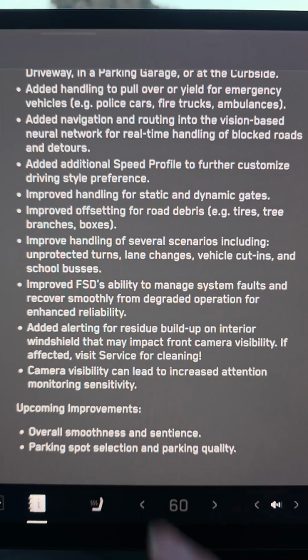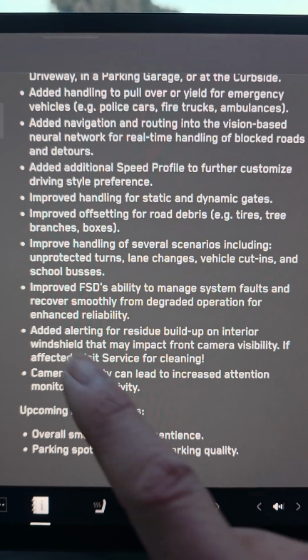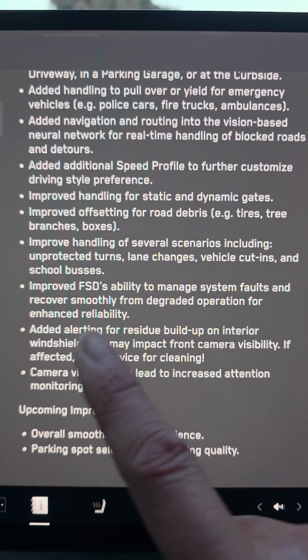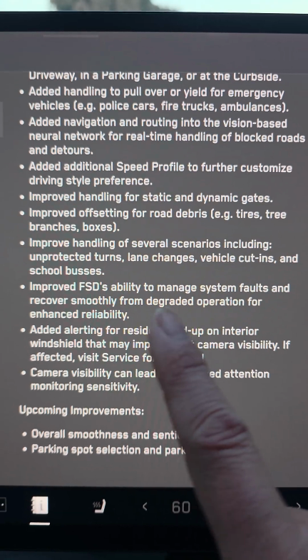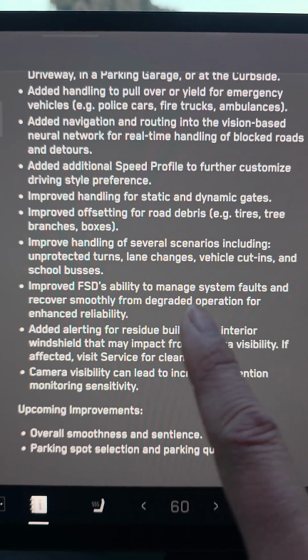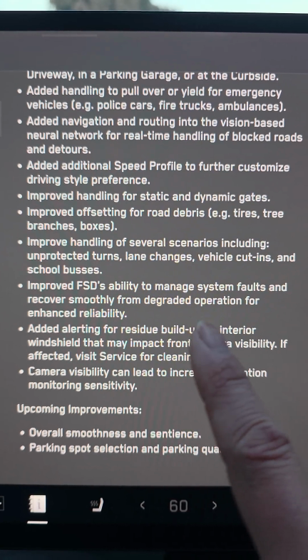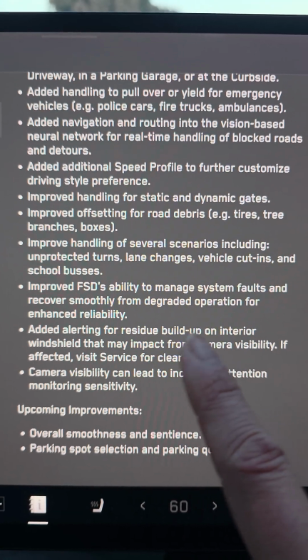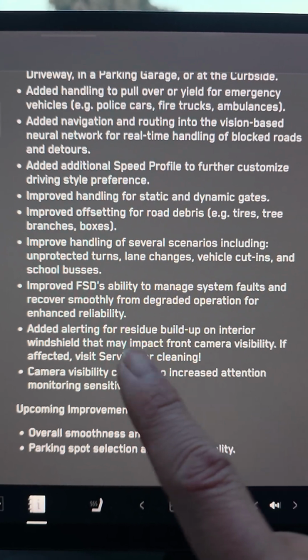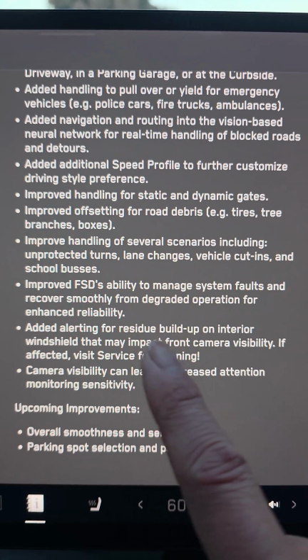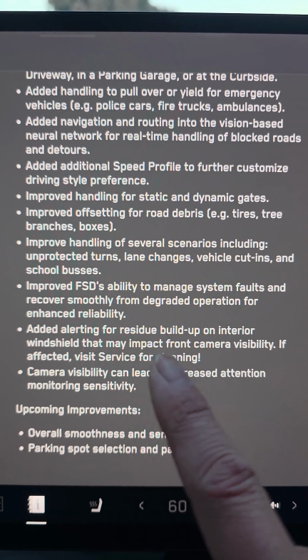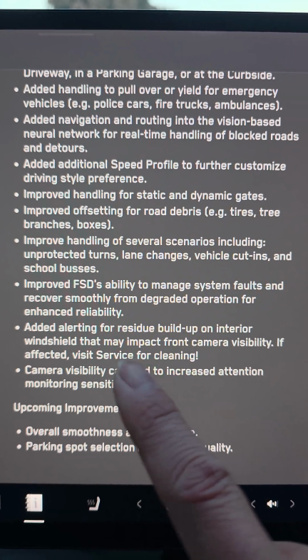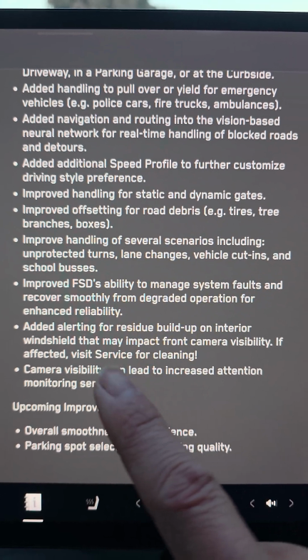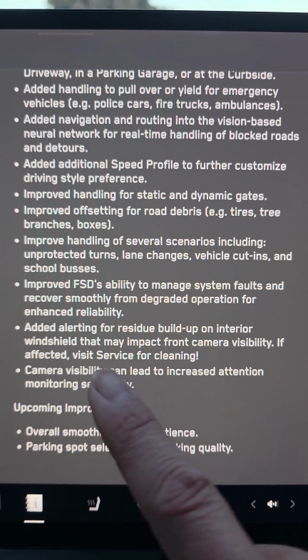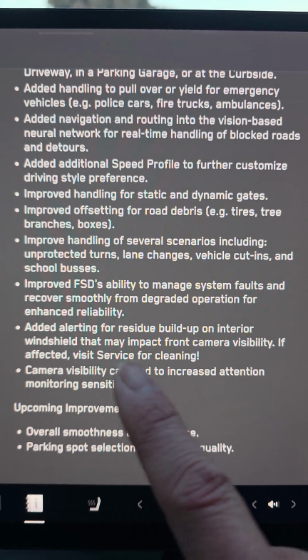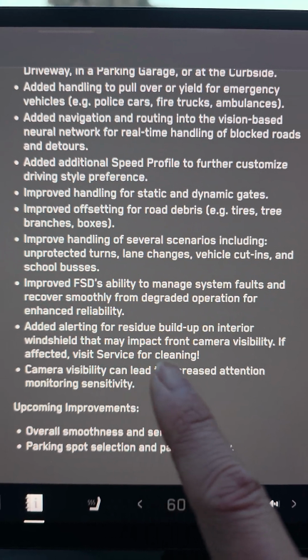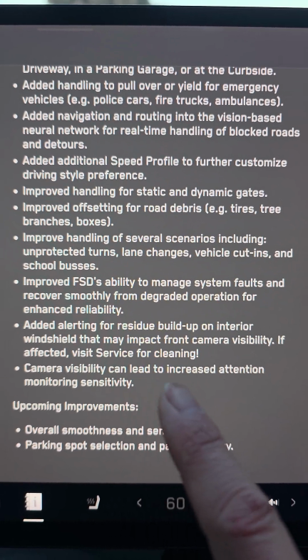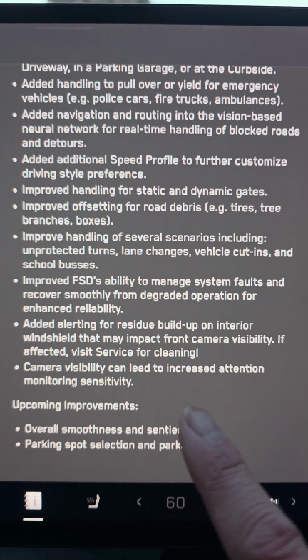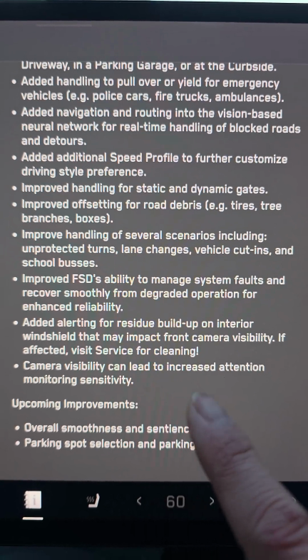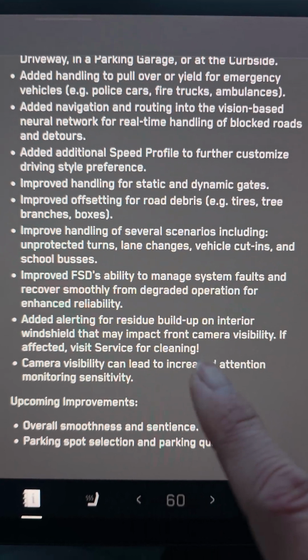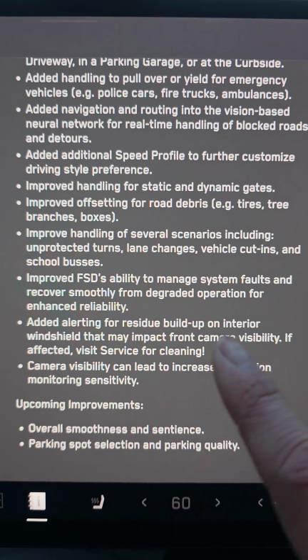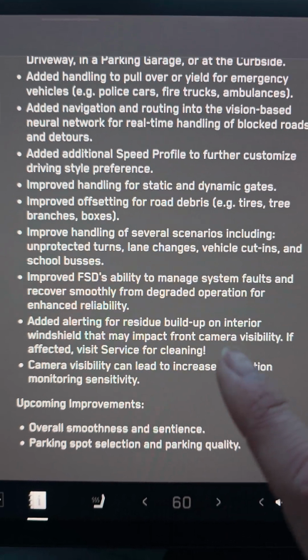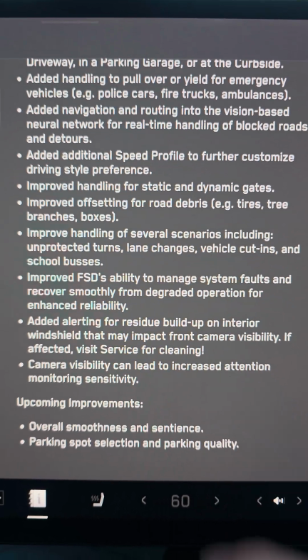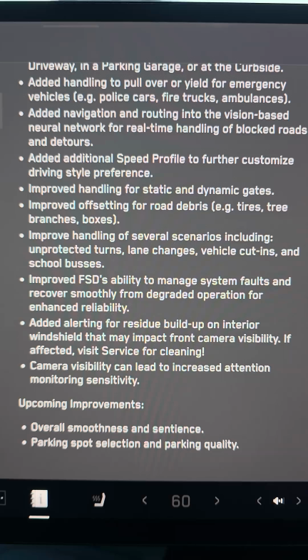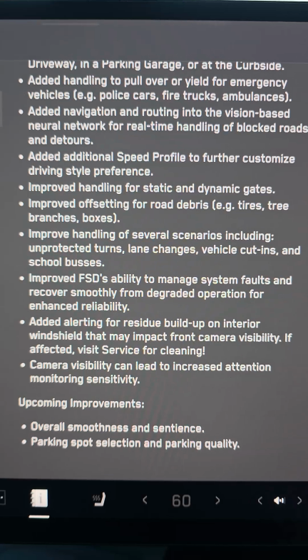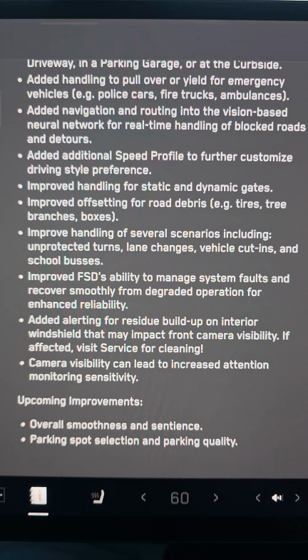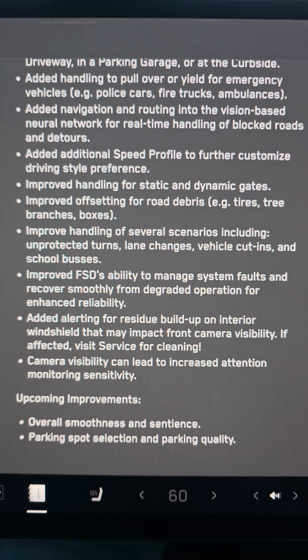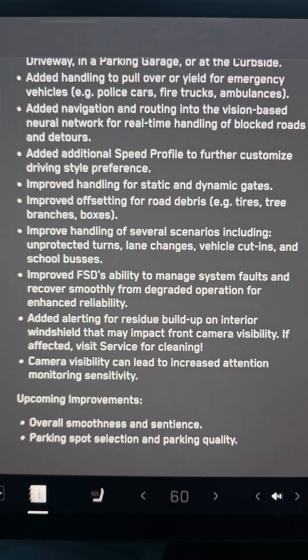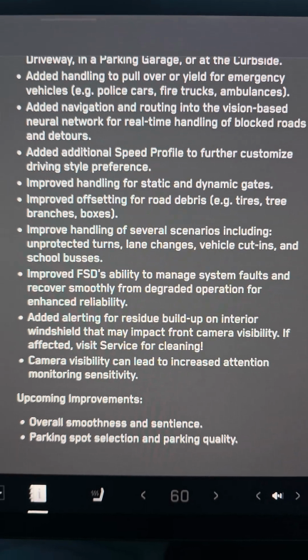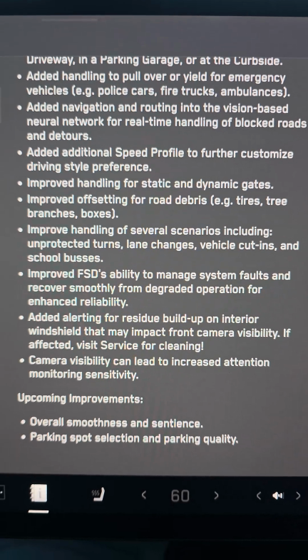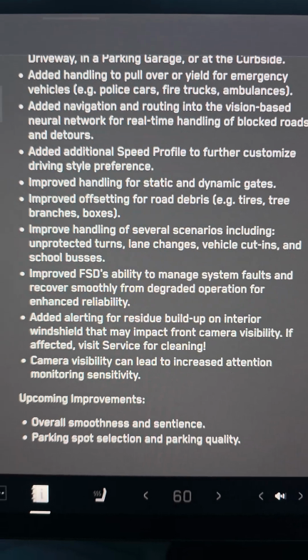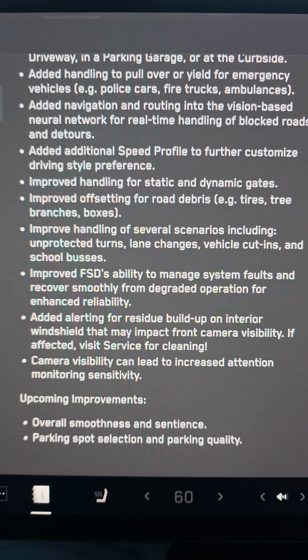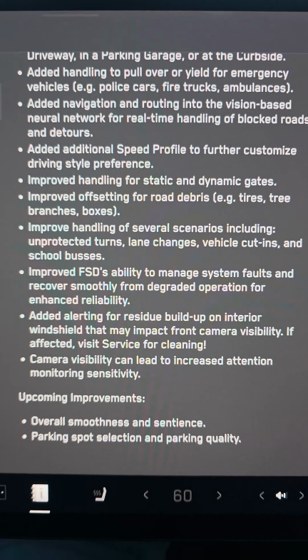Faults, coercion, and integrated operation. Enhanced reliability. Added alerting for residue buildup on the interior windshield.